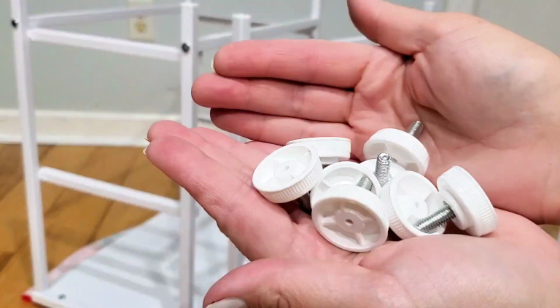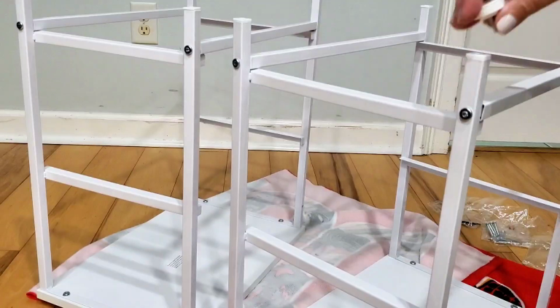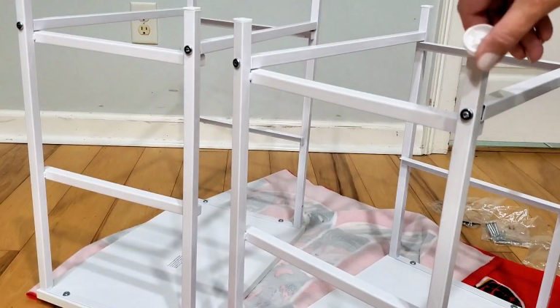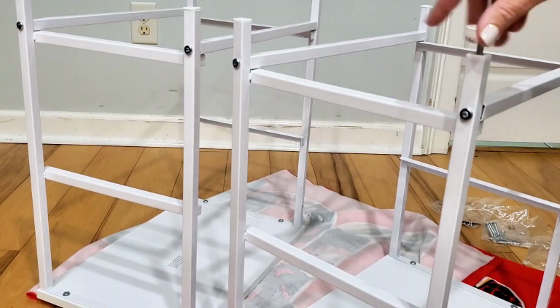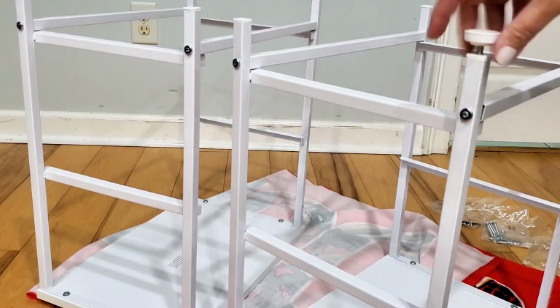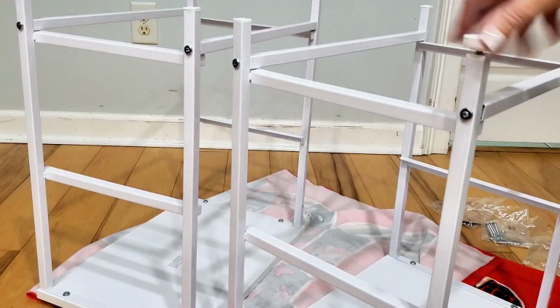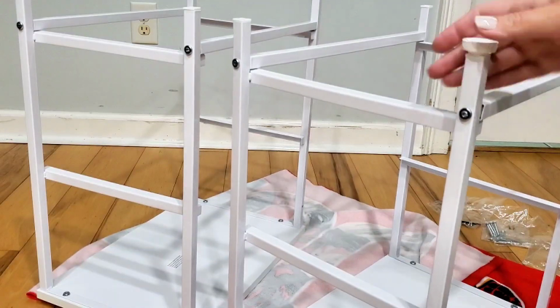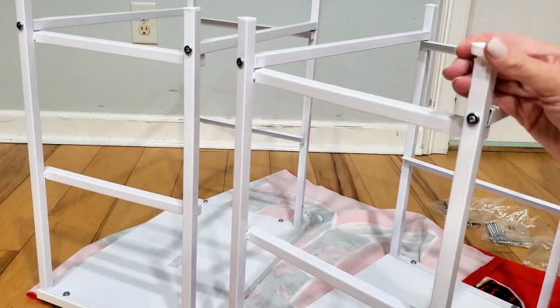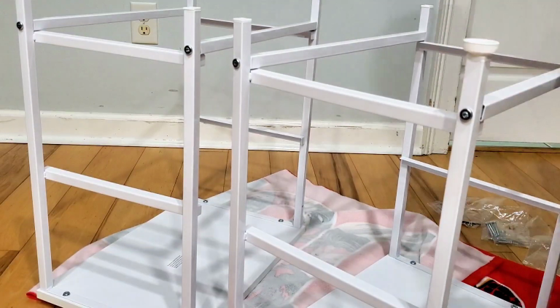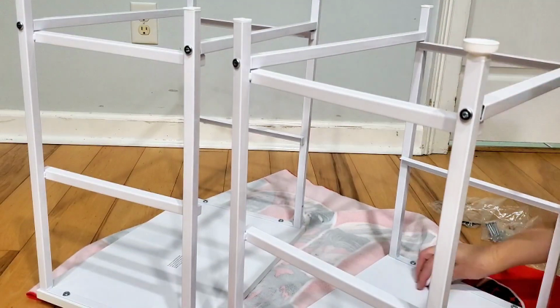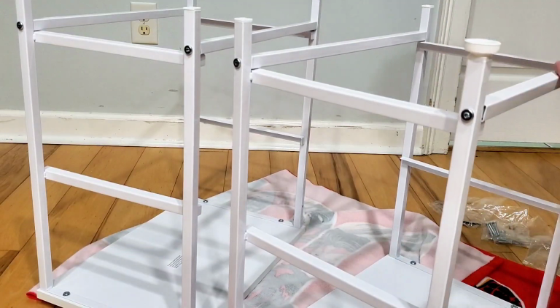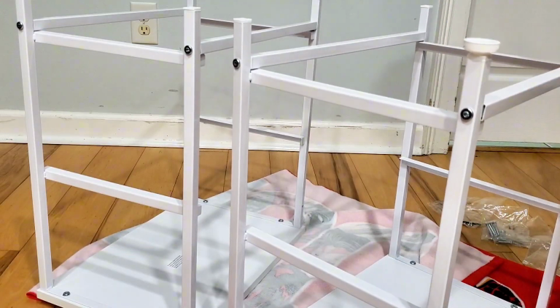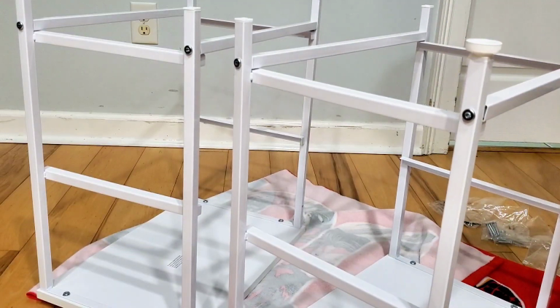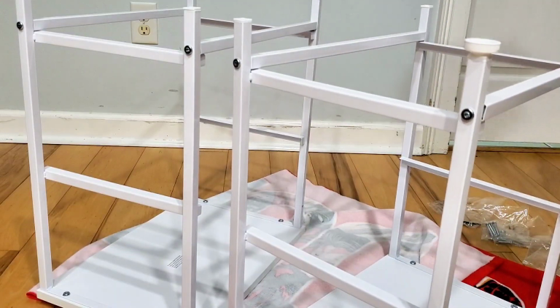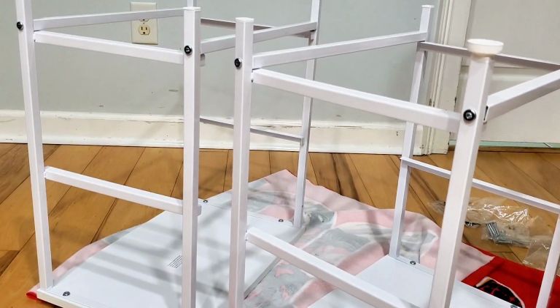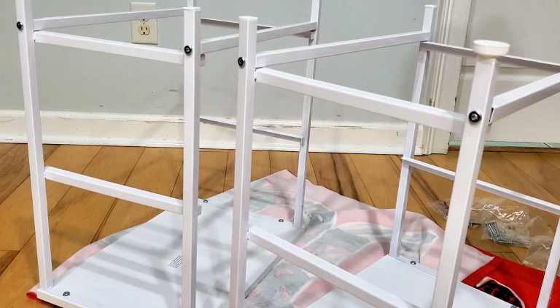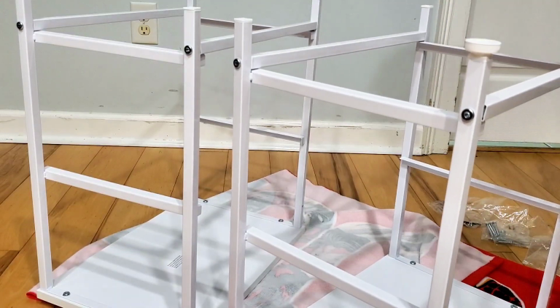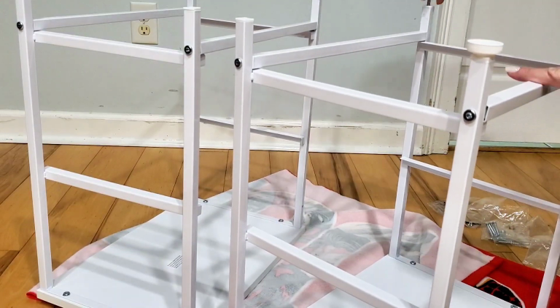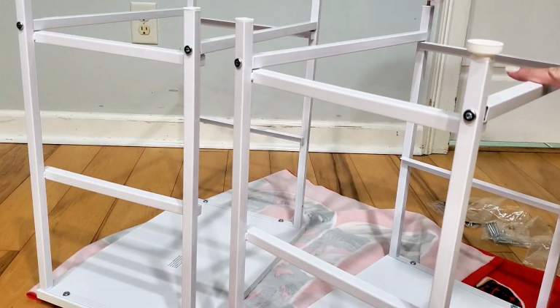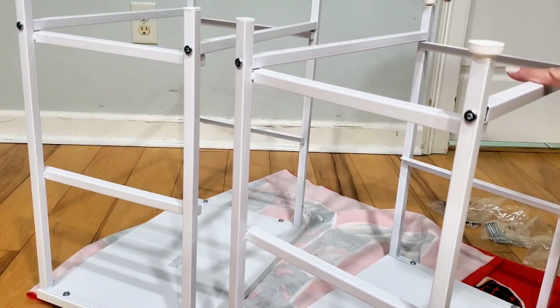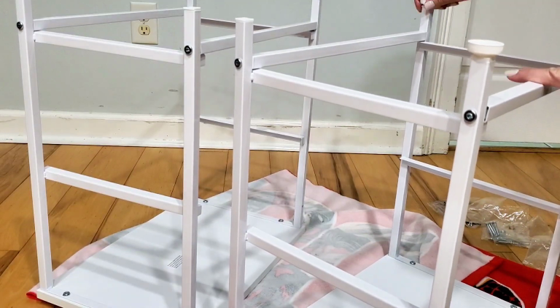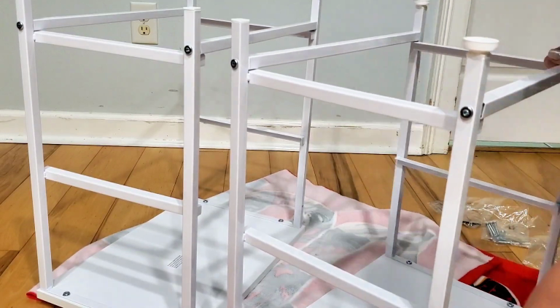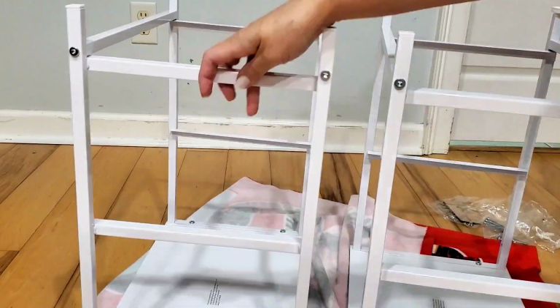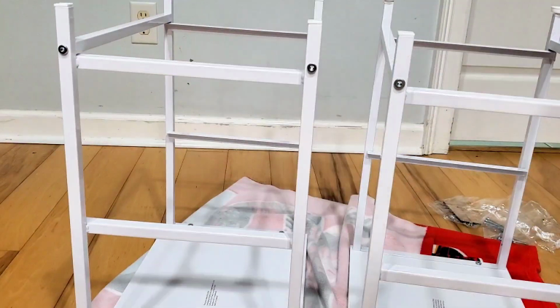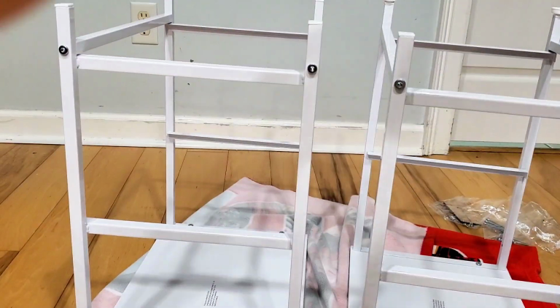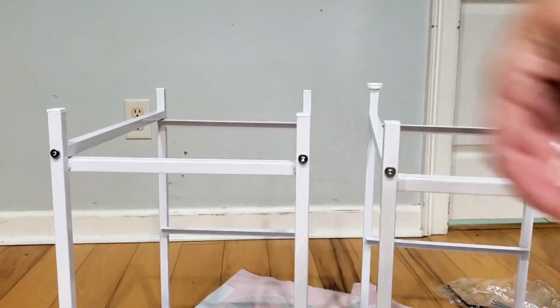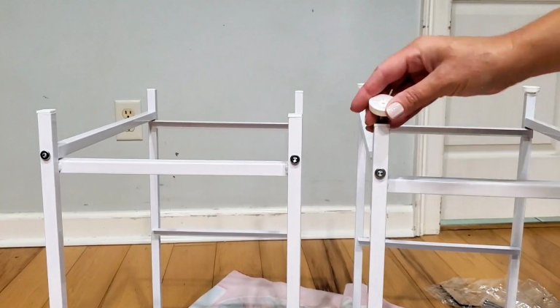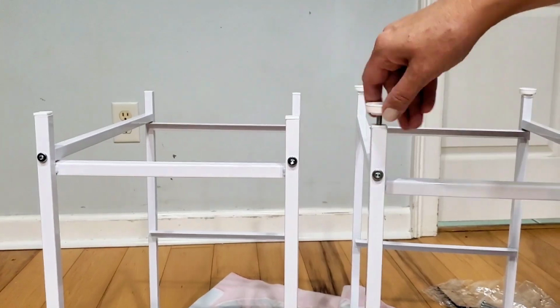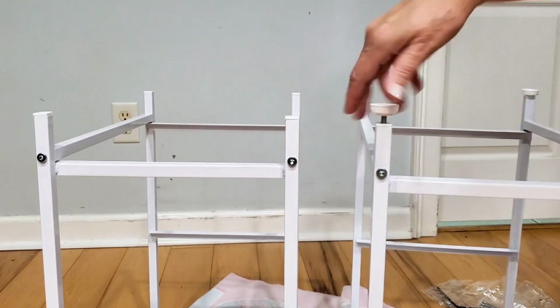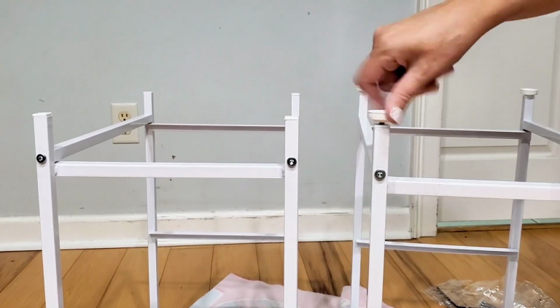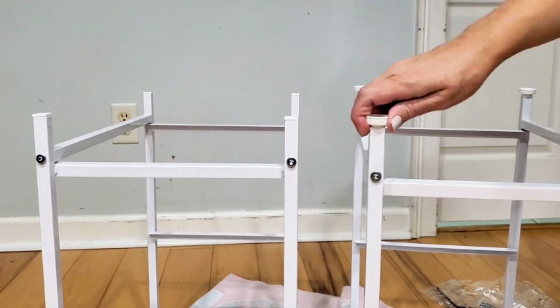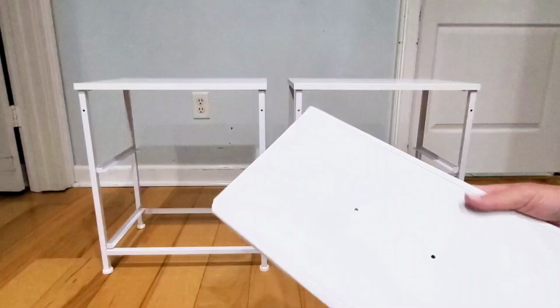Next, grab some of these foot pads — this is really easy. You're just going to screw each one into each leg of the nightstands.